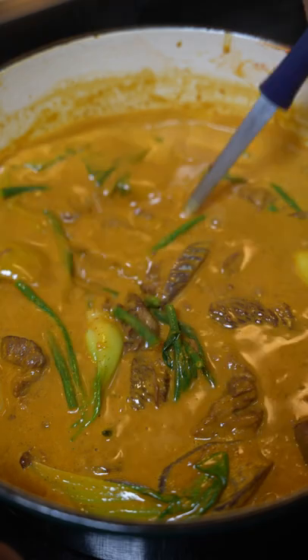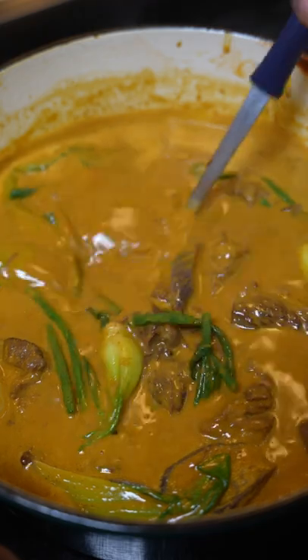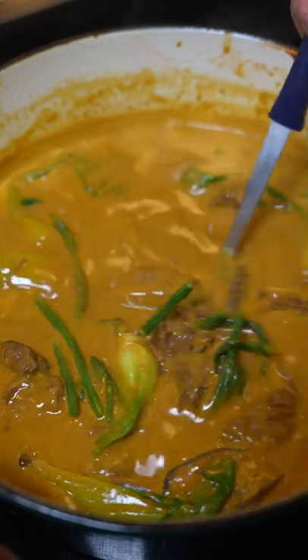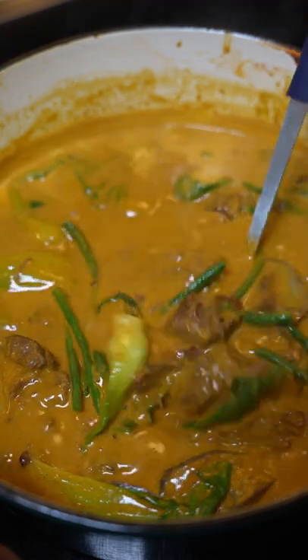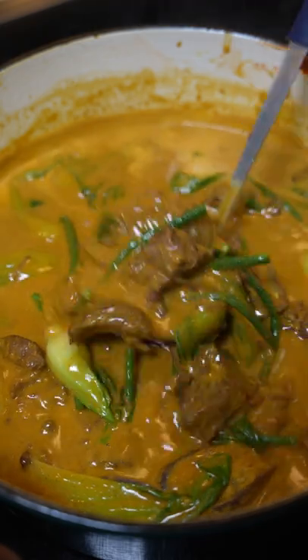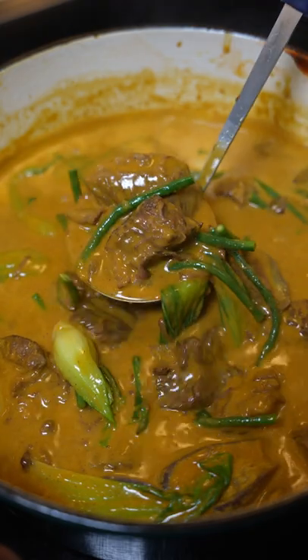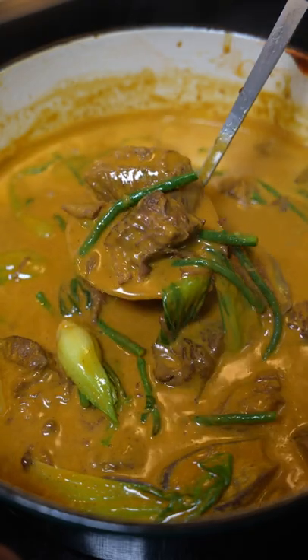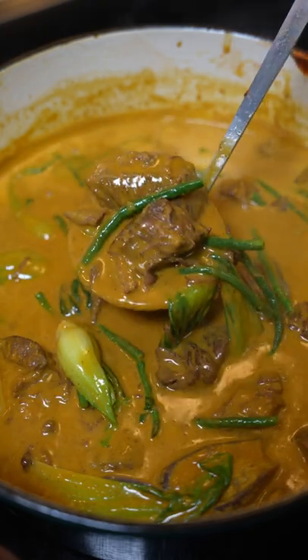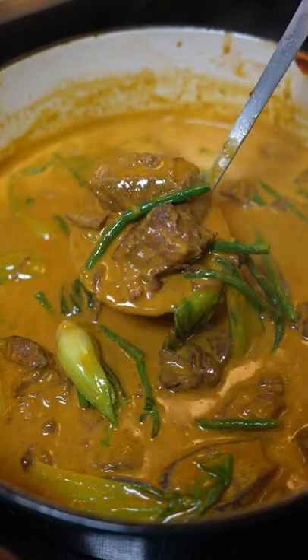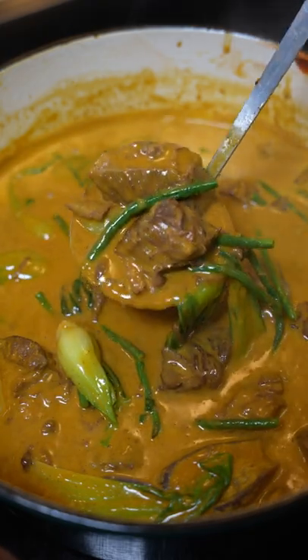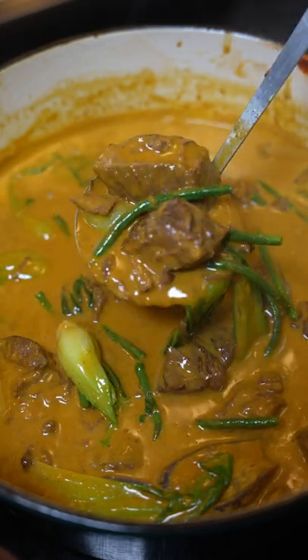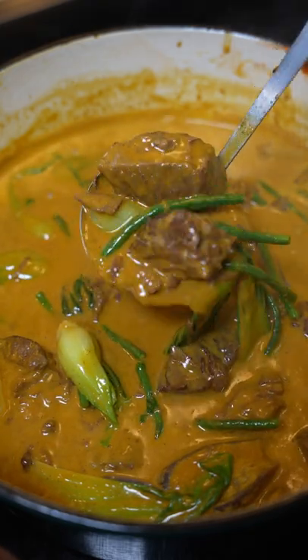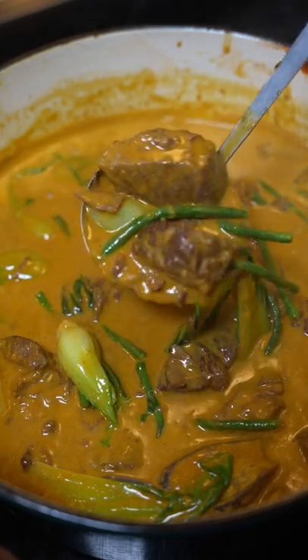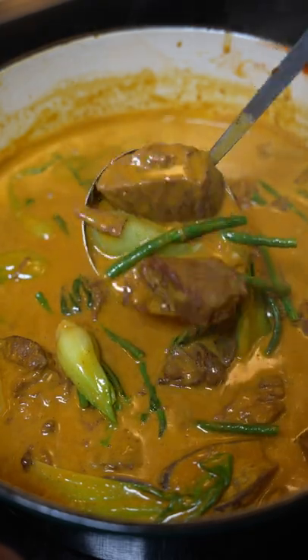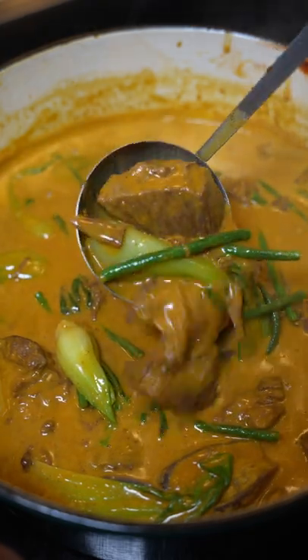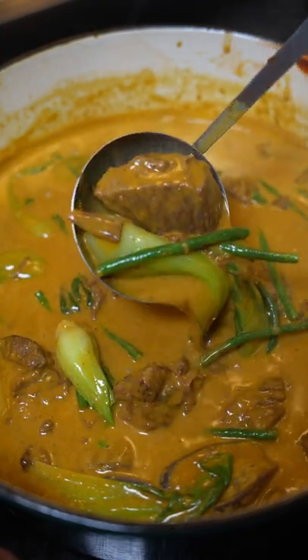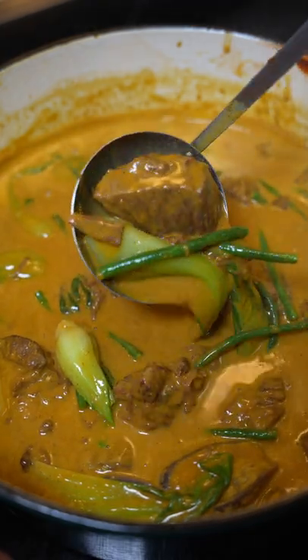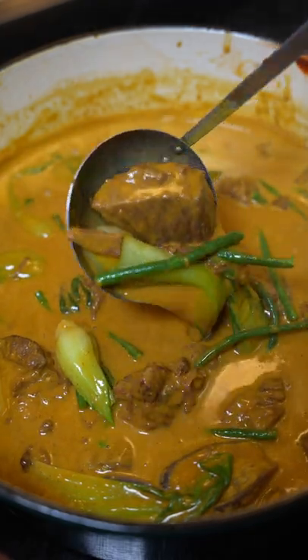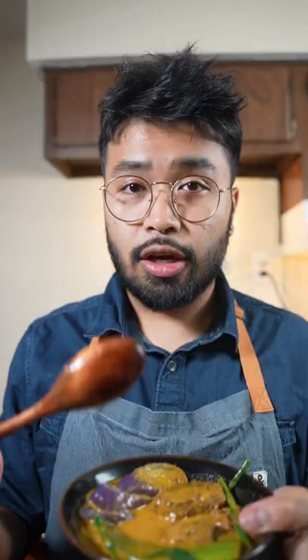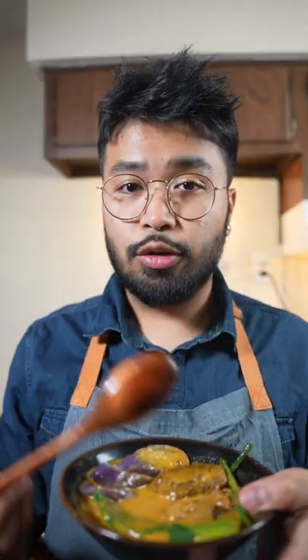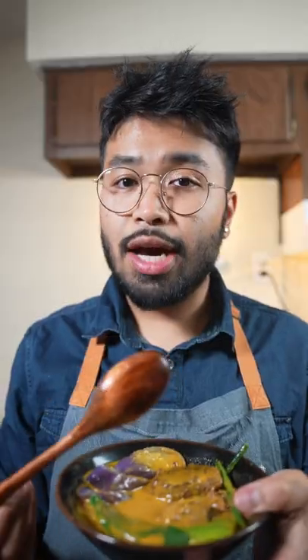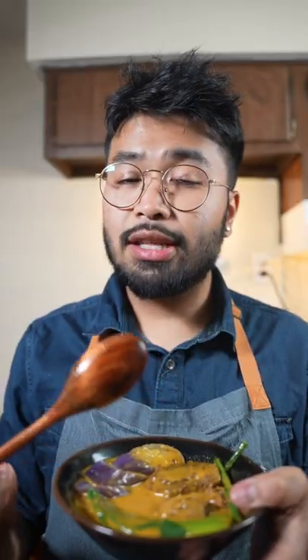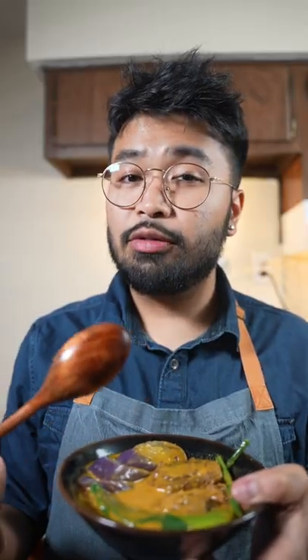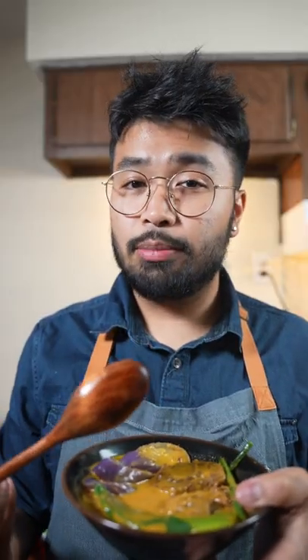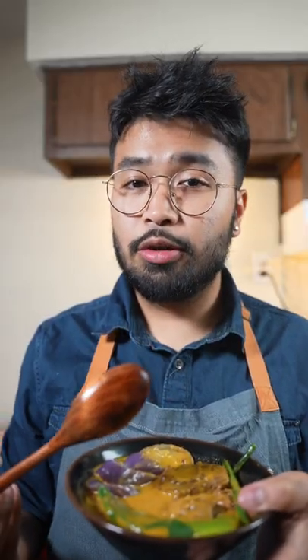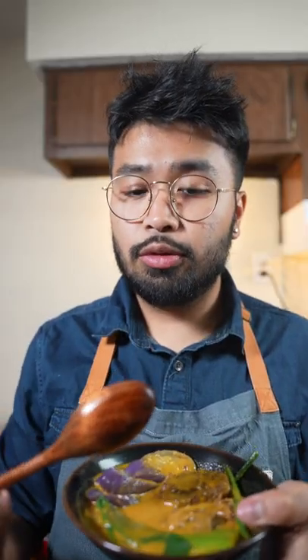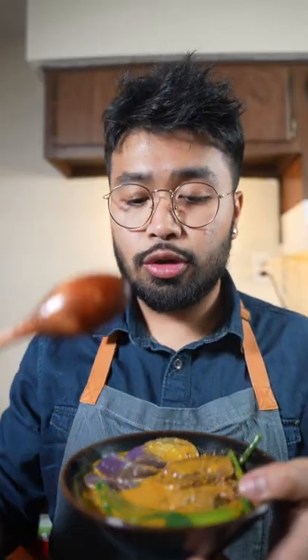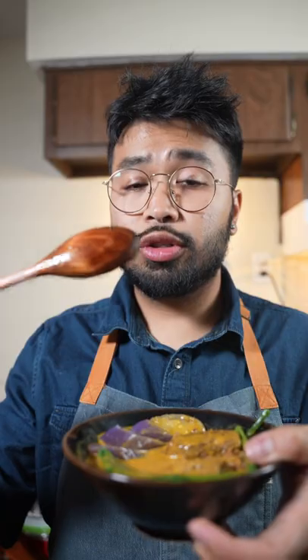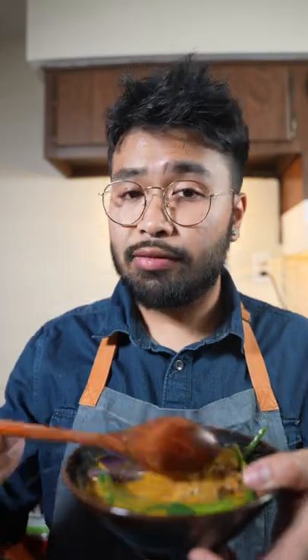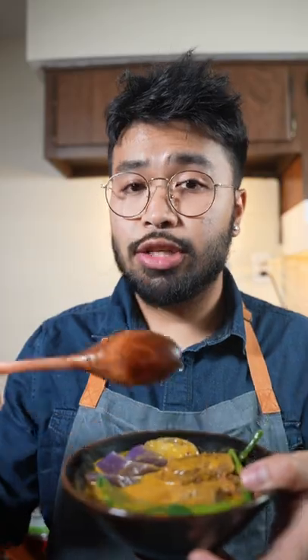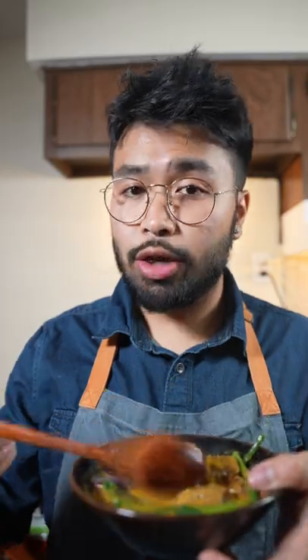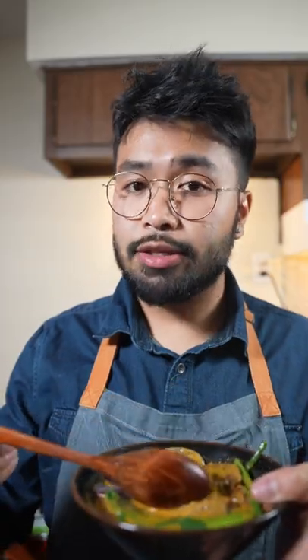This is how you make Filipino peanut butter beef stew, or kare-kare. If you guys like Filipino food, you should definitely try this.